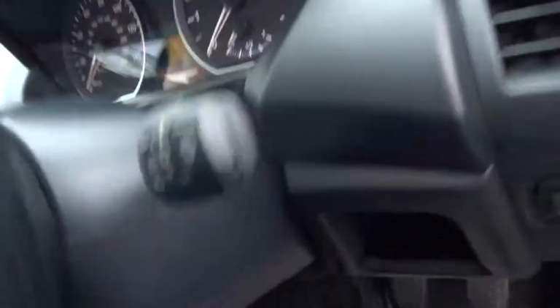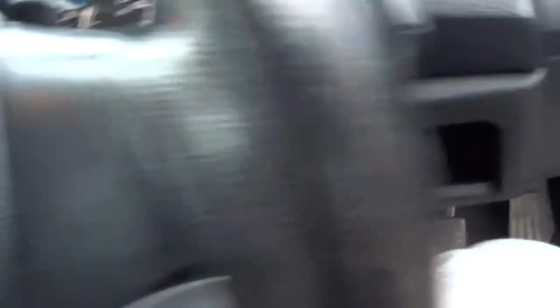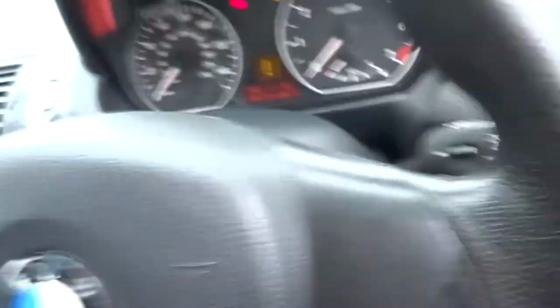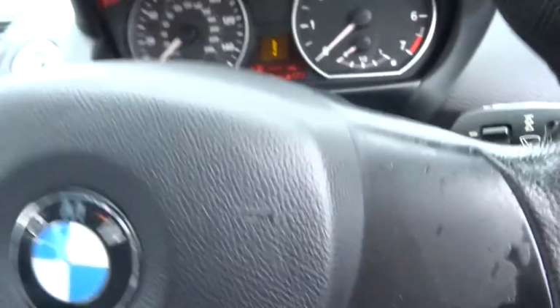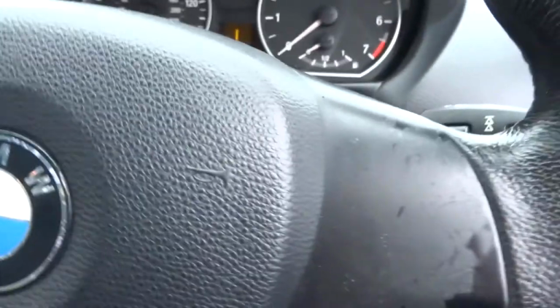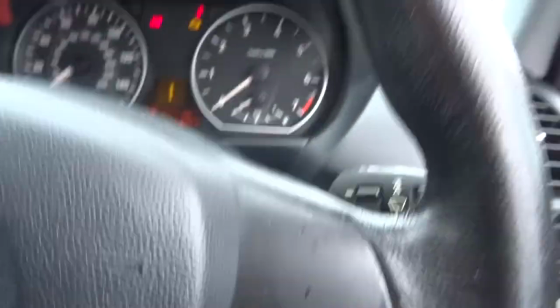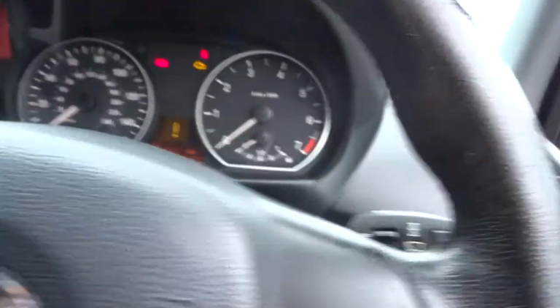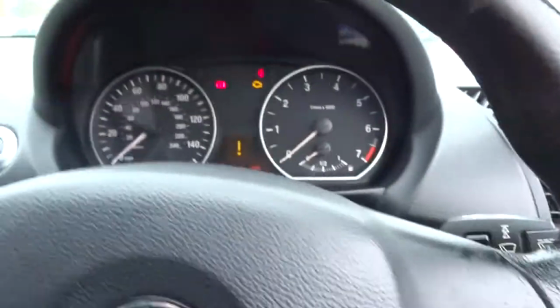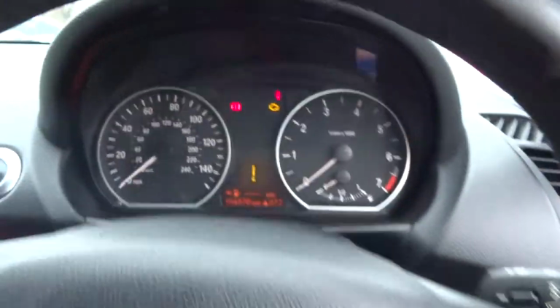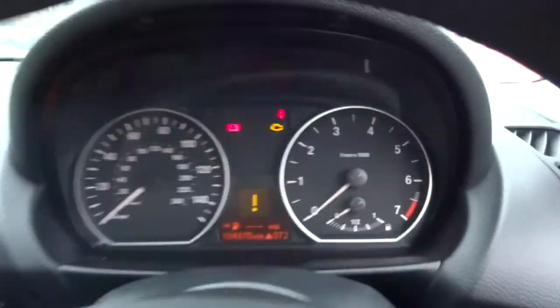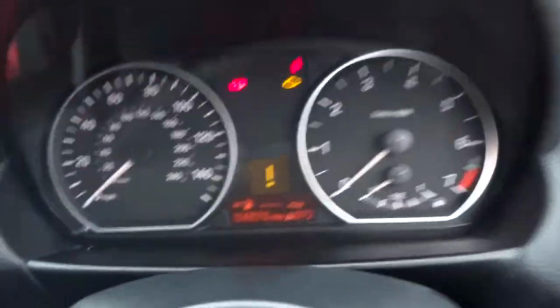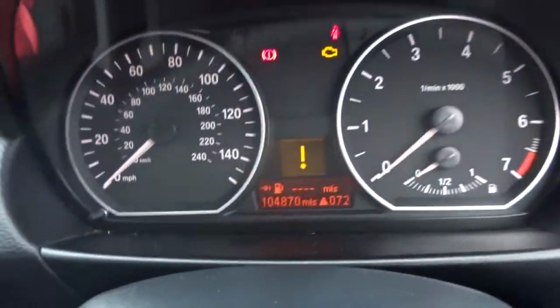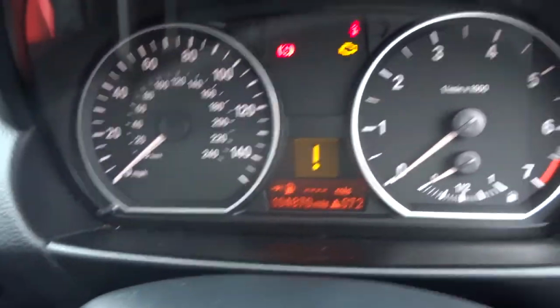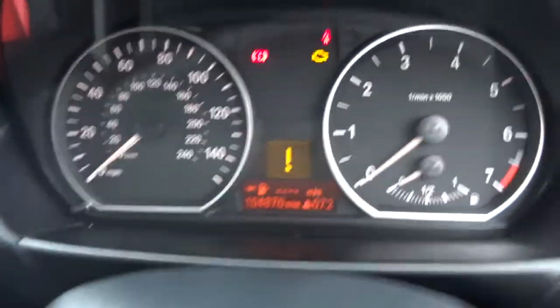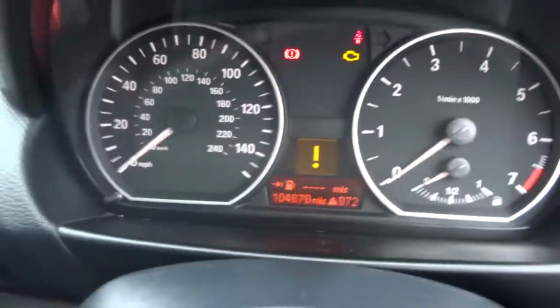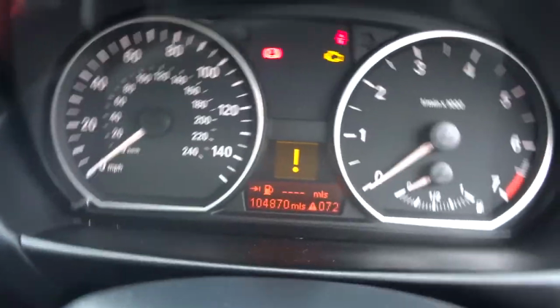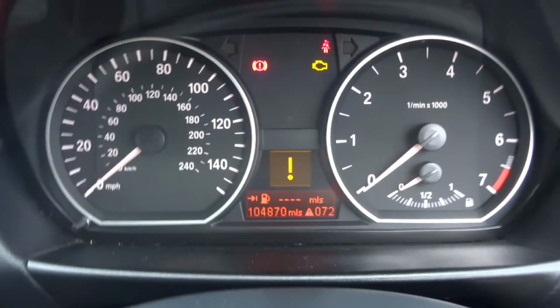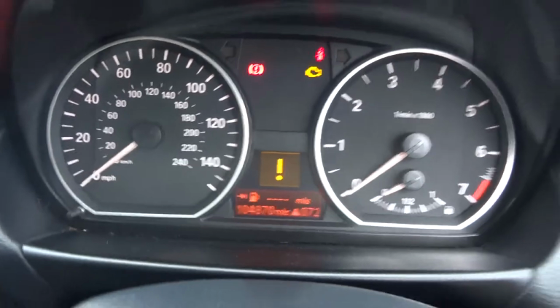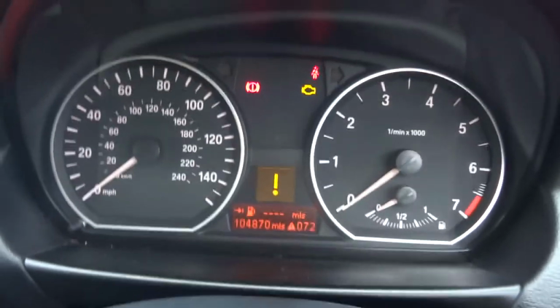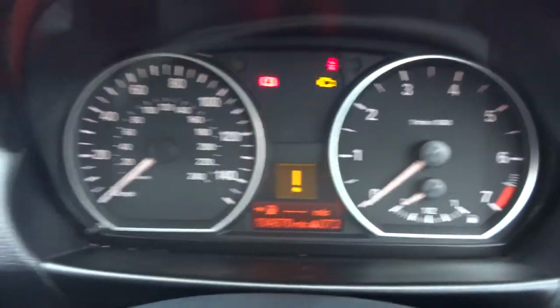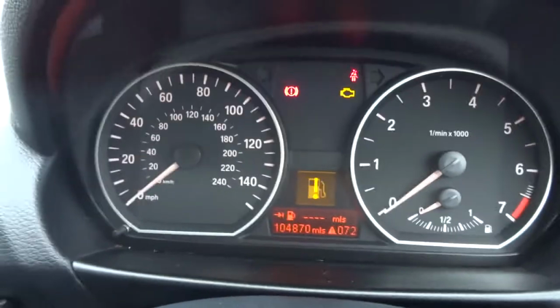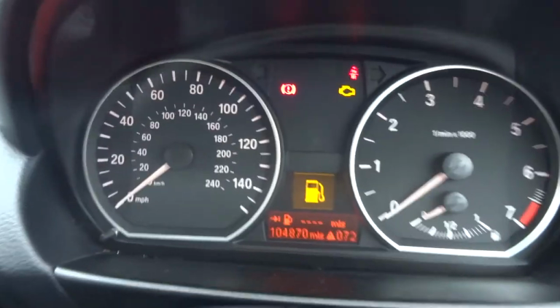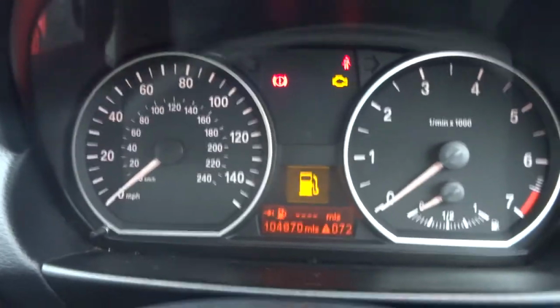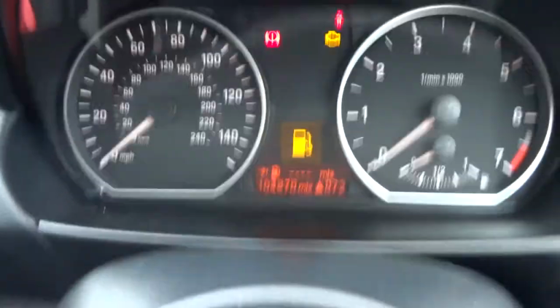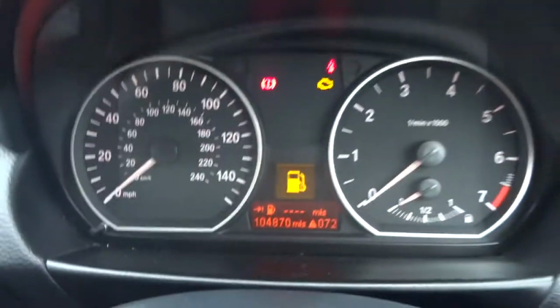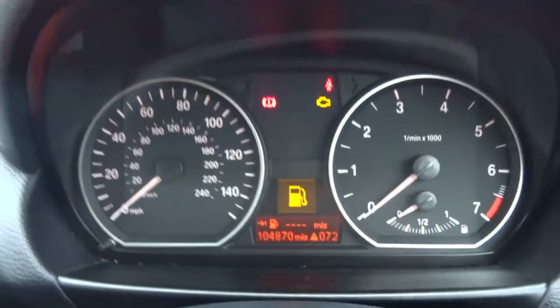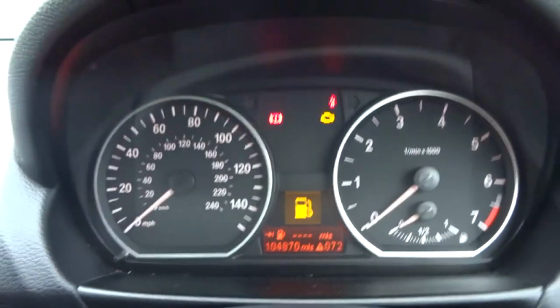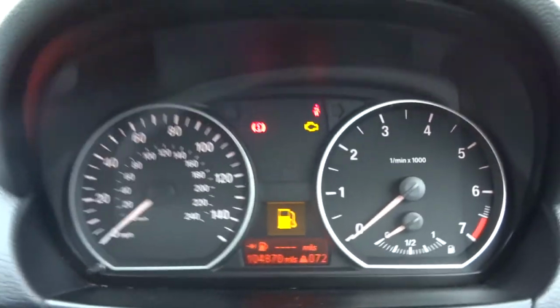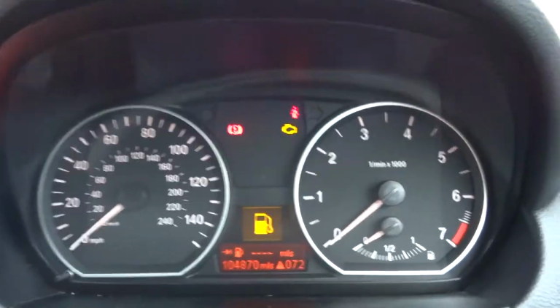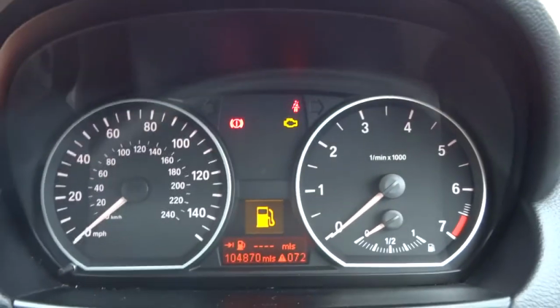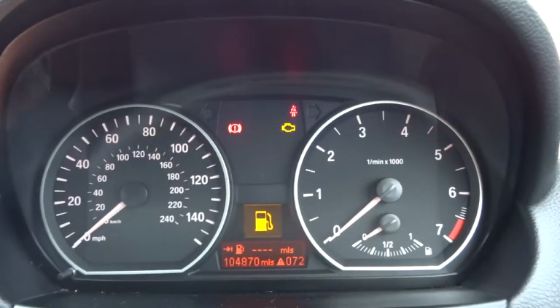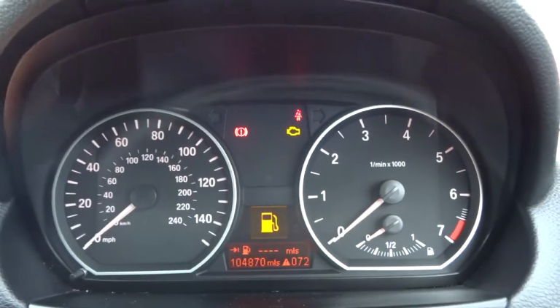The car's just telling me off because the door's open but I've got the lights on. Let's get the car started.